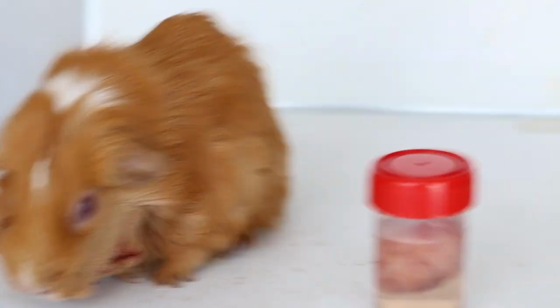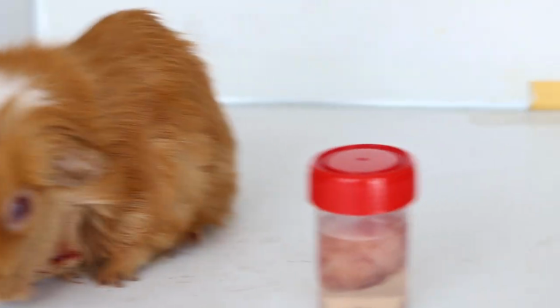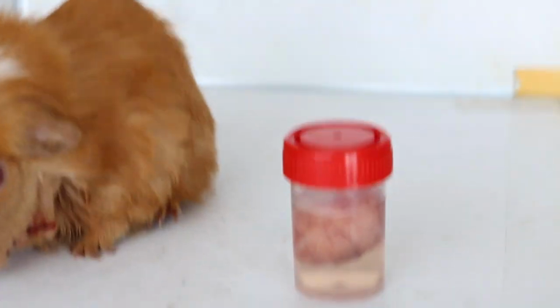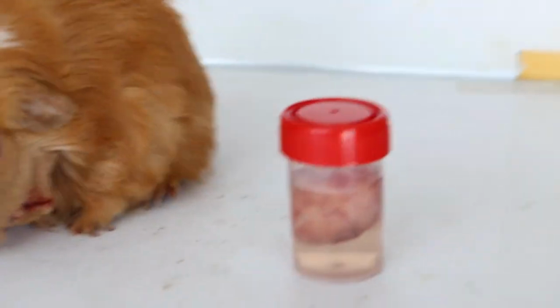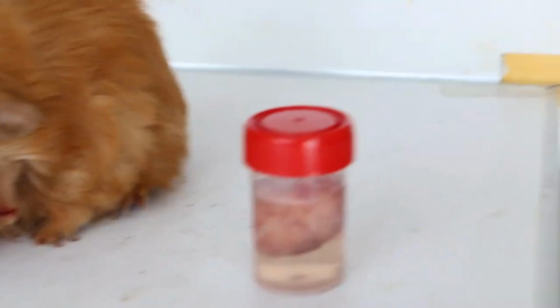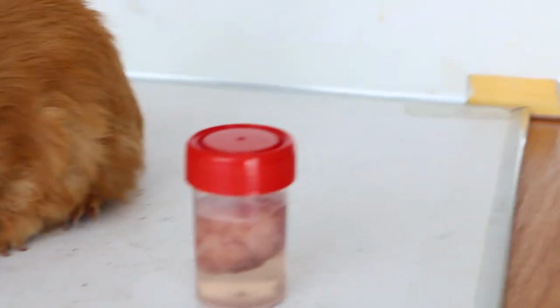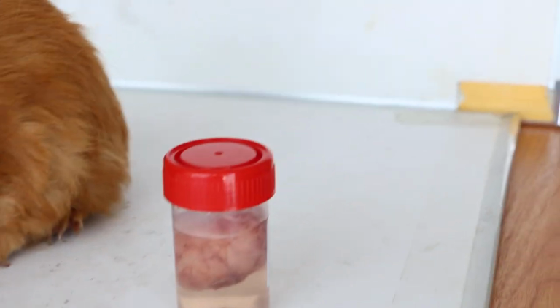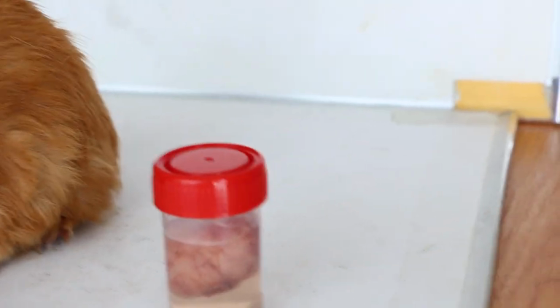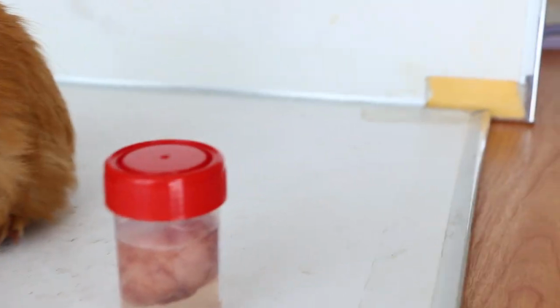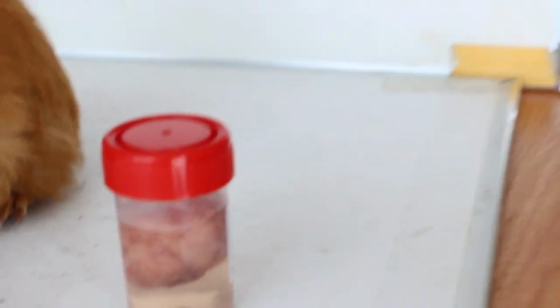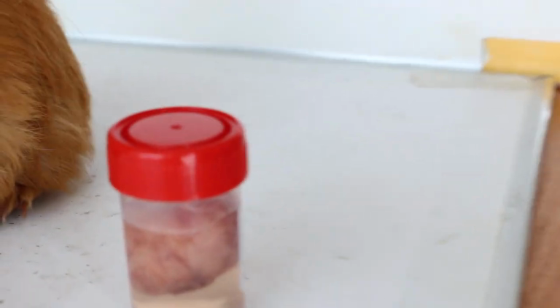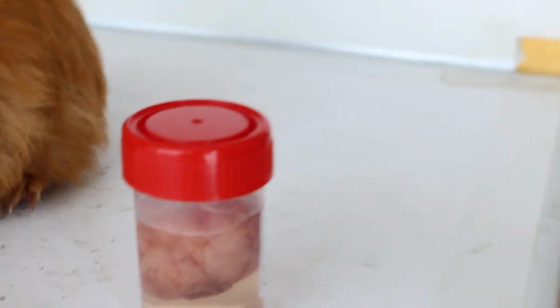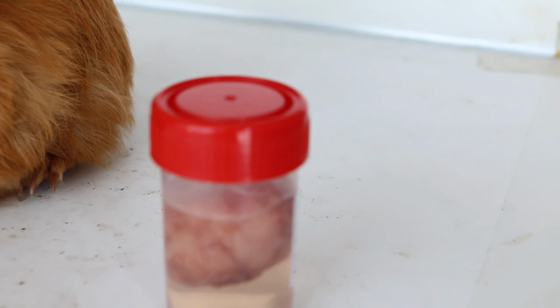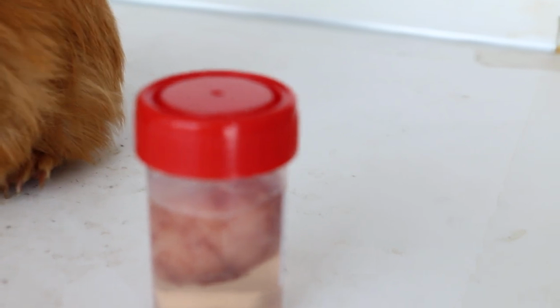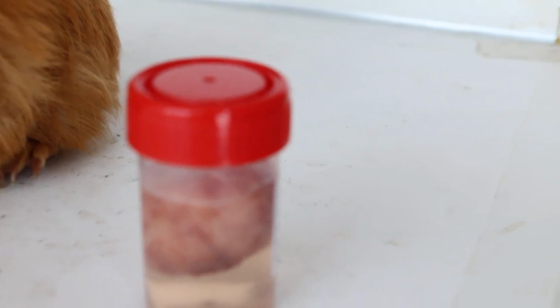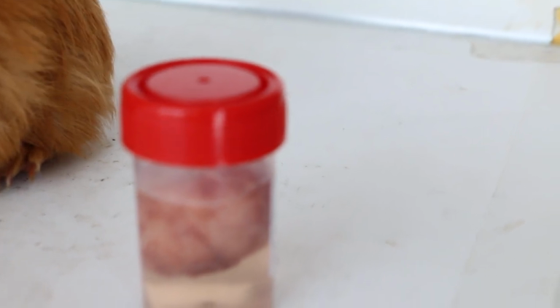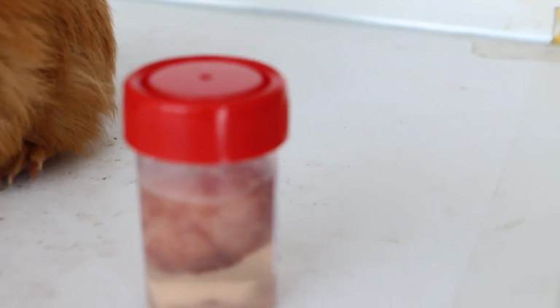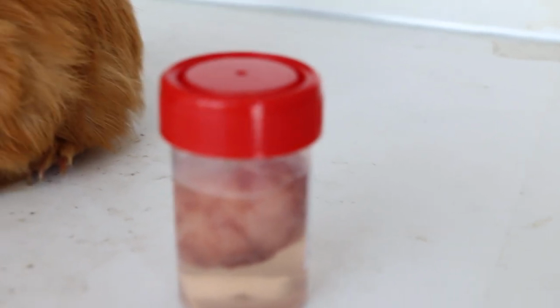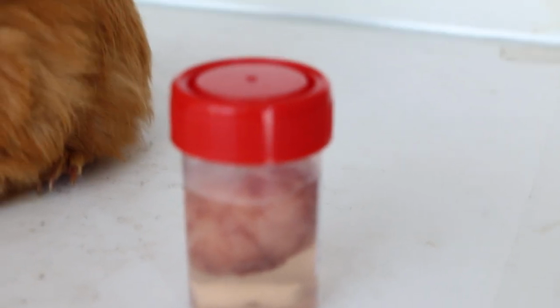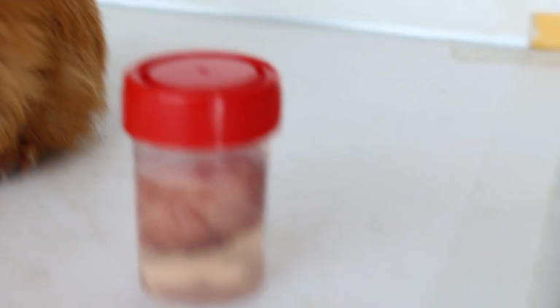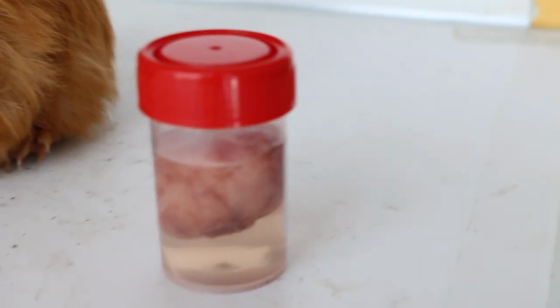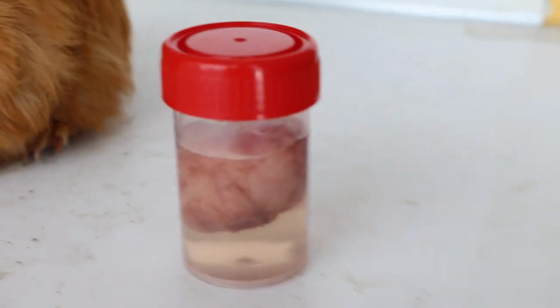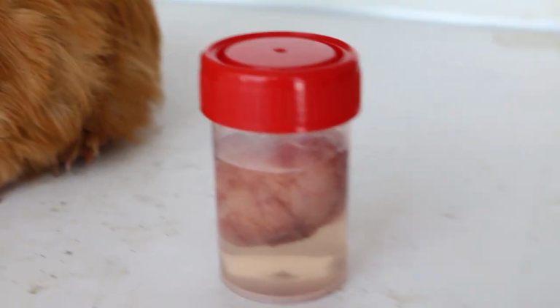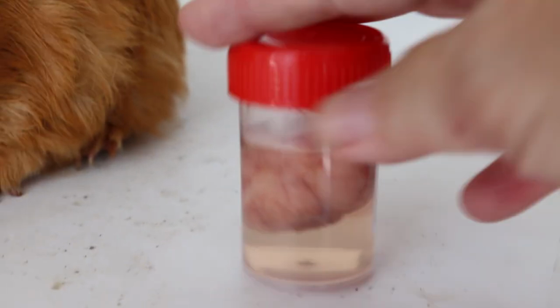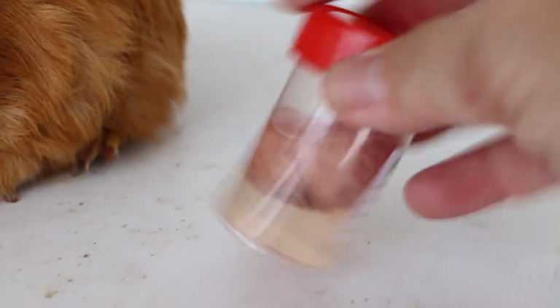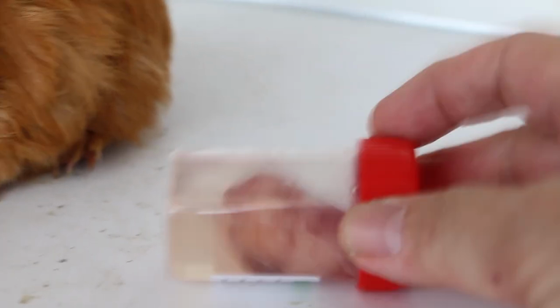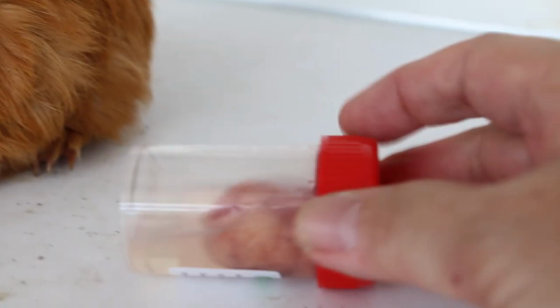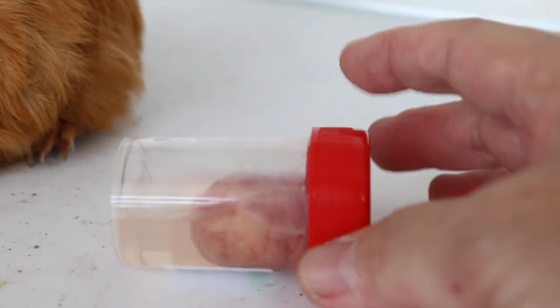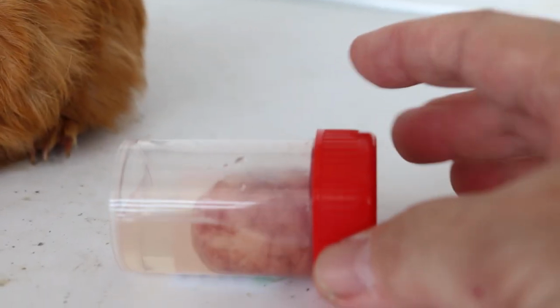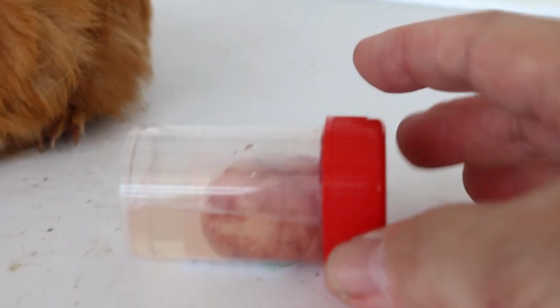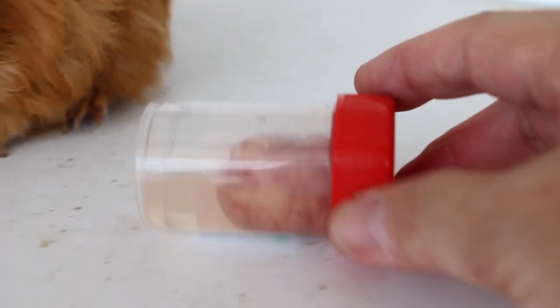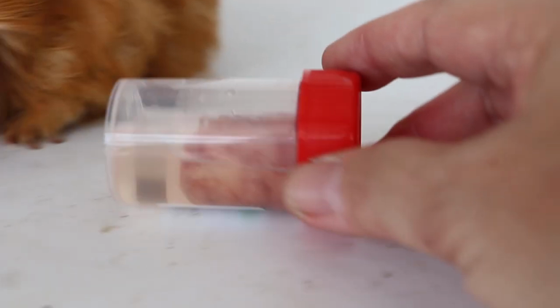Now this is the lipoma. How many centimeters? At least five centimeters. It's quite a big one.